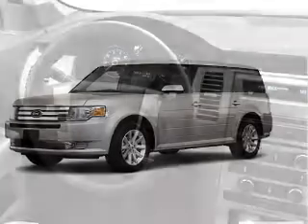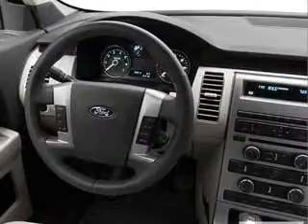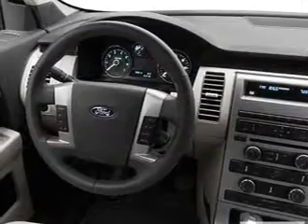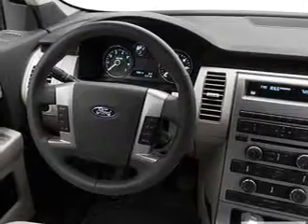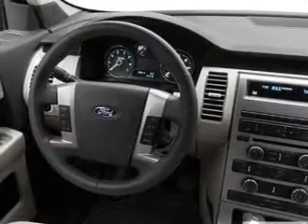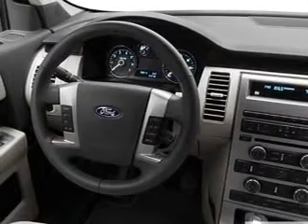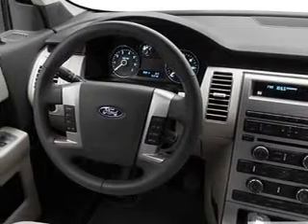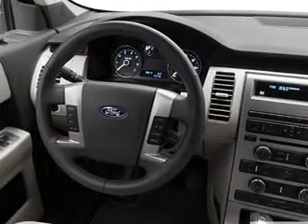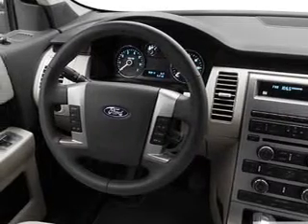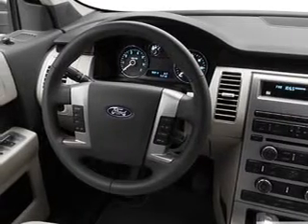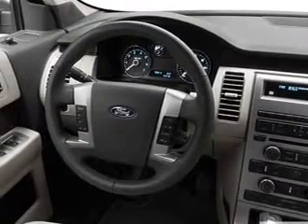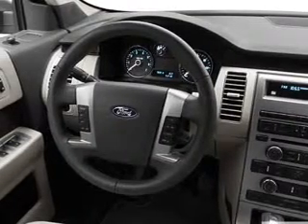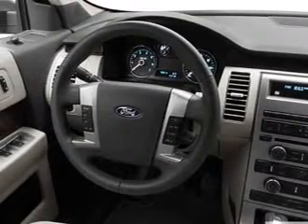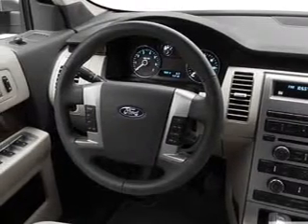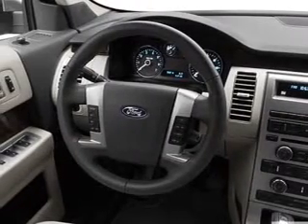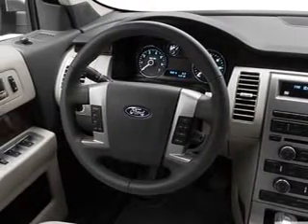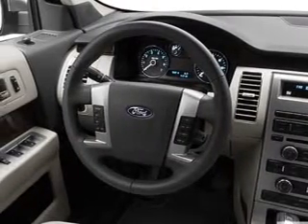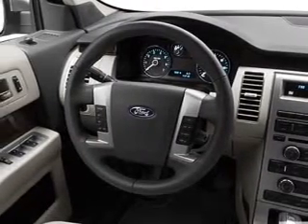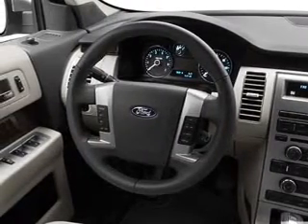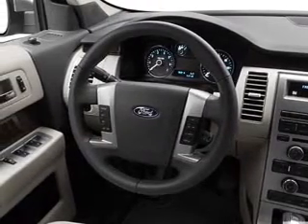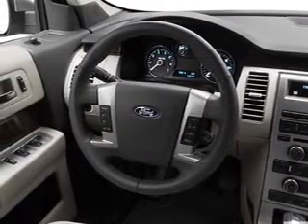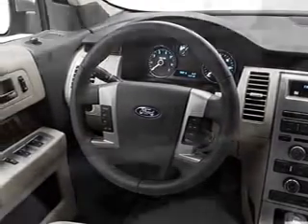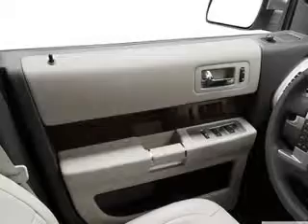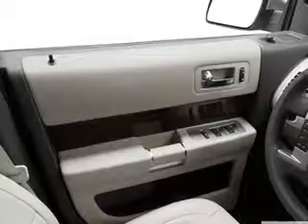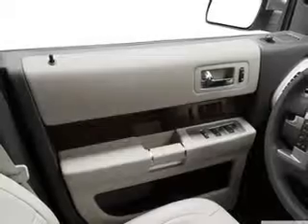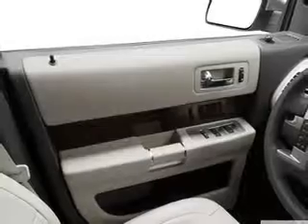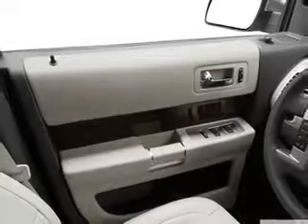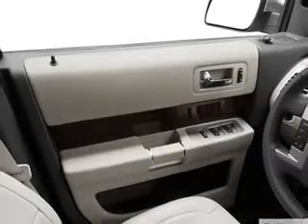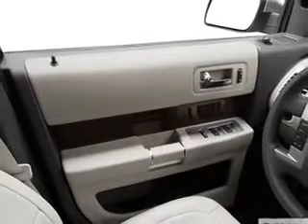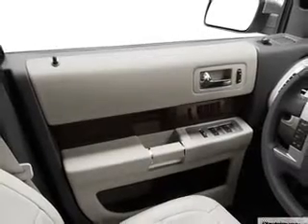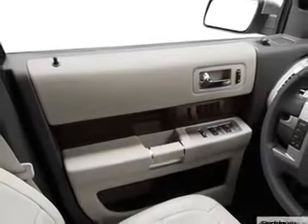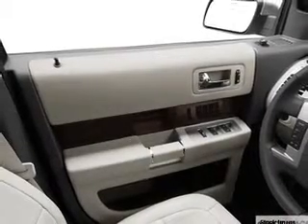We would love to put you in the driver's seat of this Flex. Please contact us for more information.